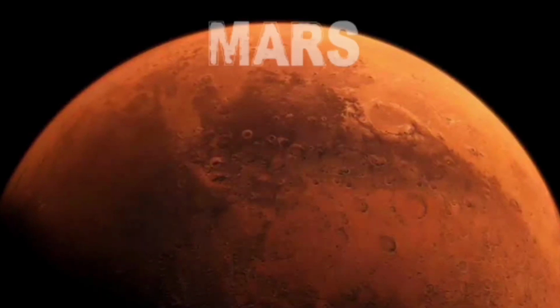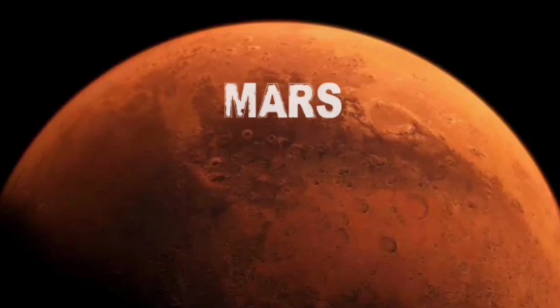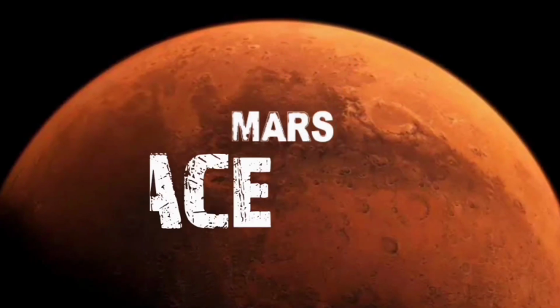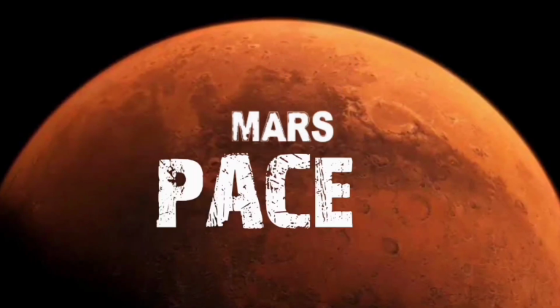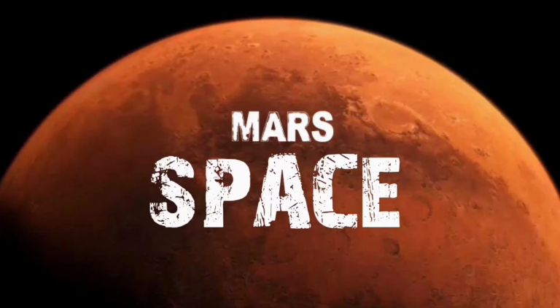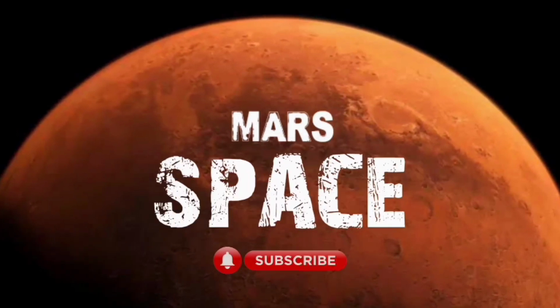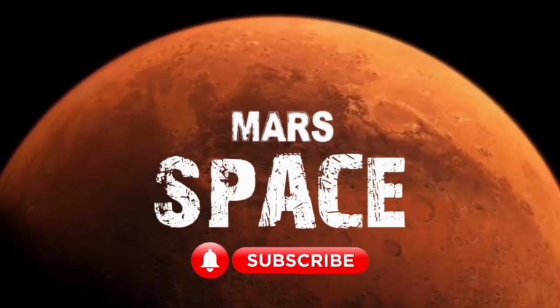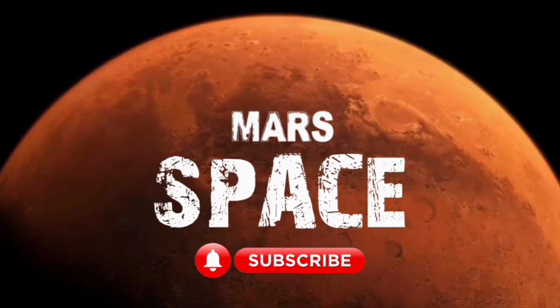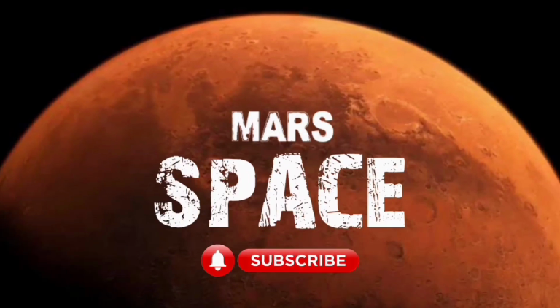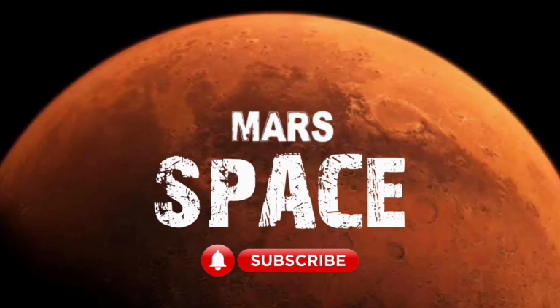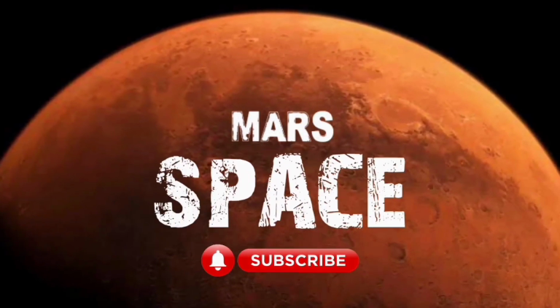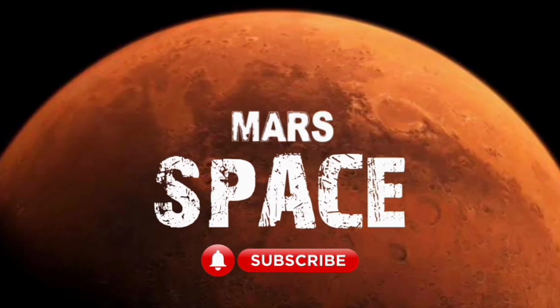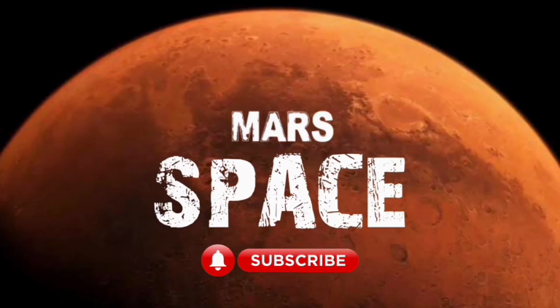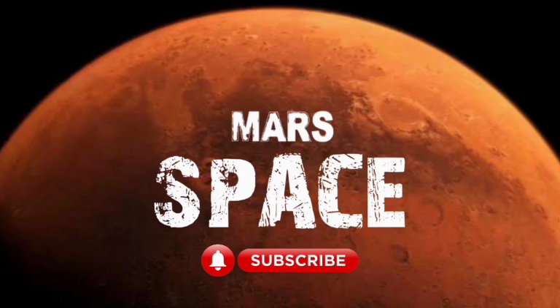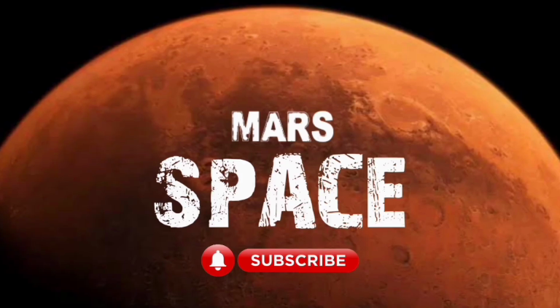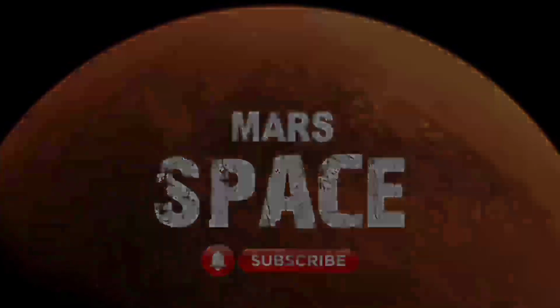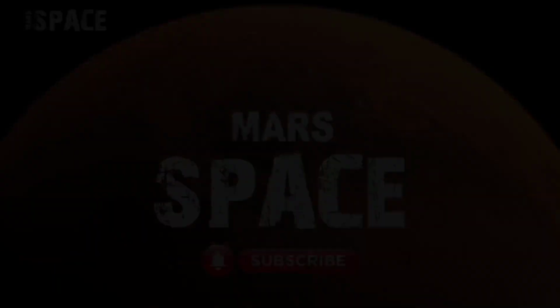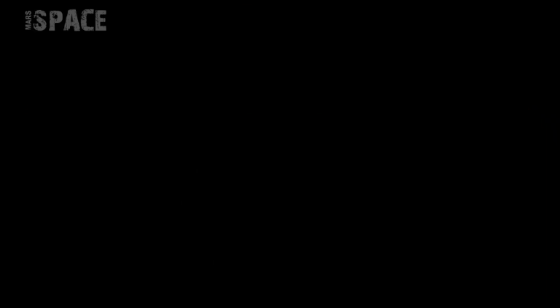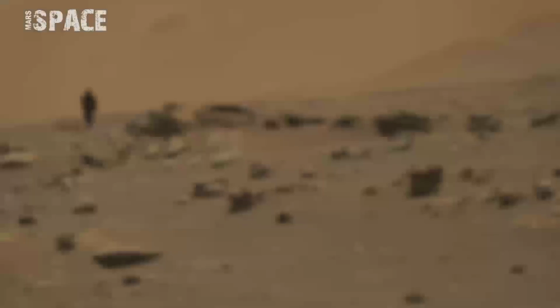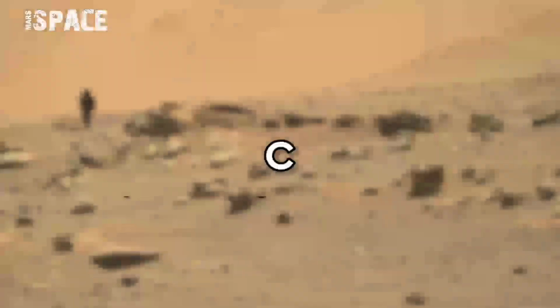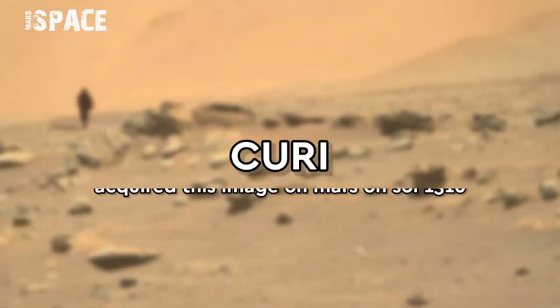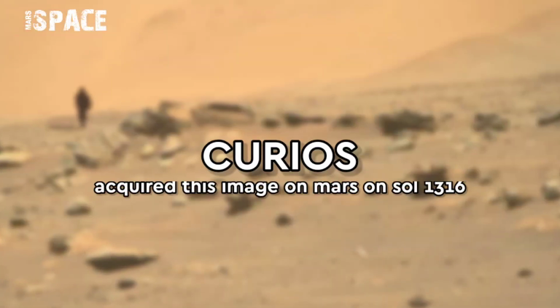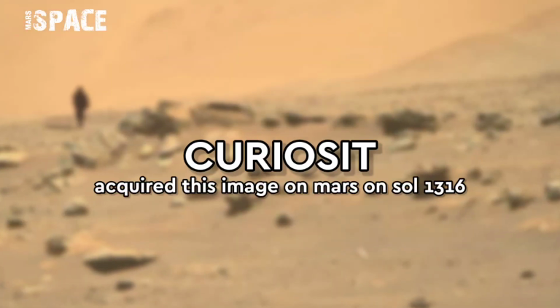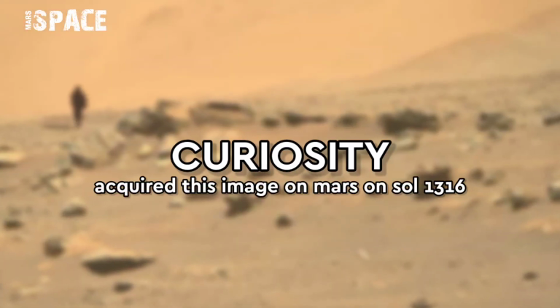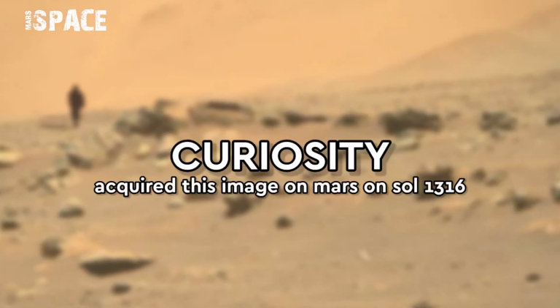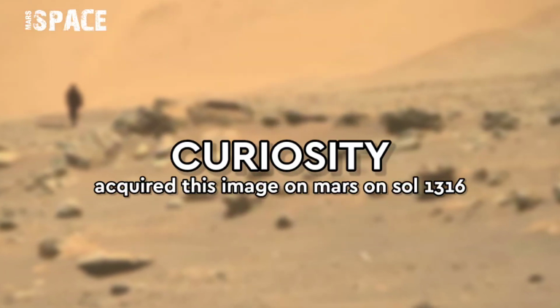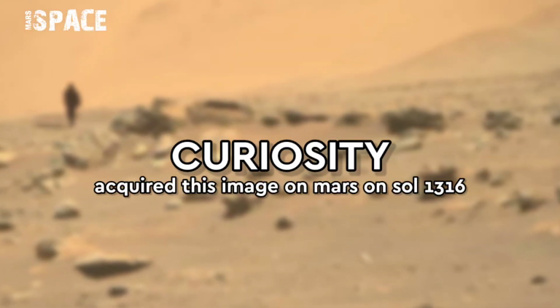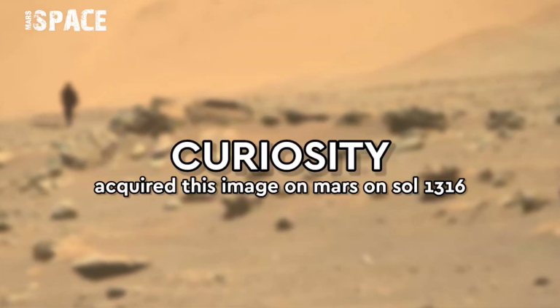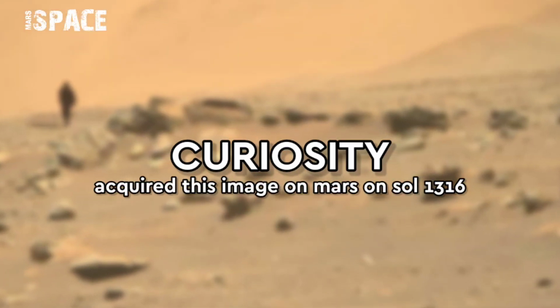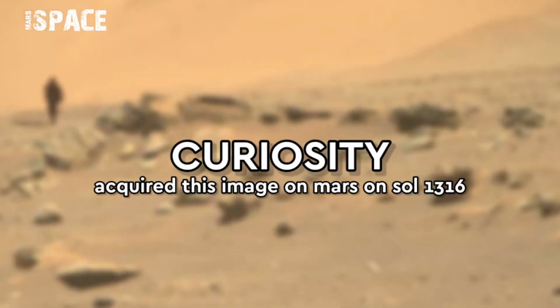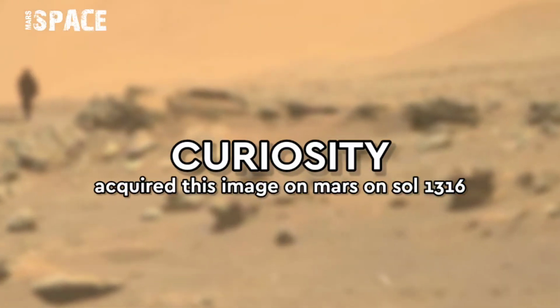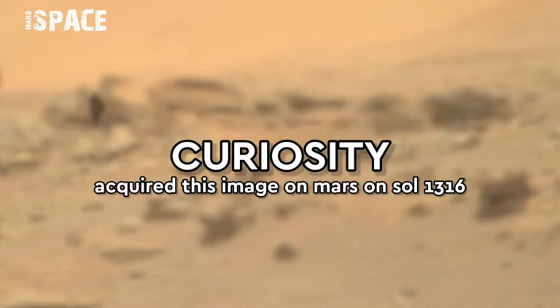Hello everyone, you are watching our YouTube channel Mars Spass. If you are new, hit the bell icon with thumbs up and please watch the full video.